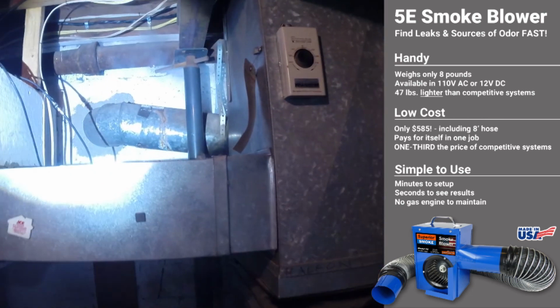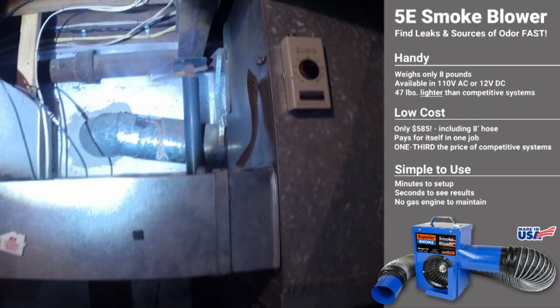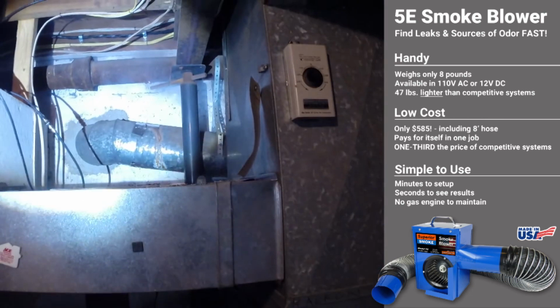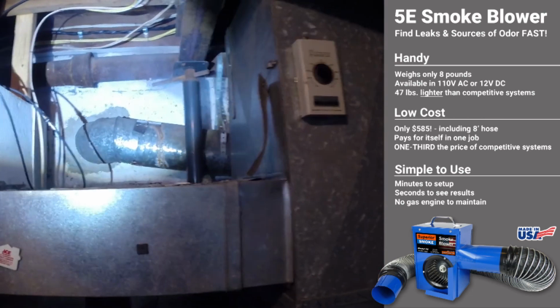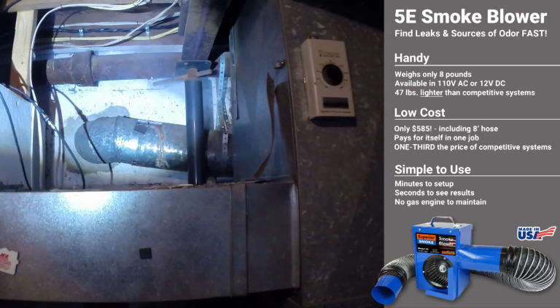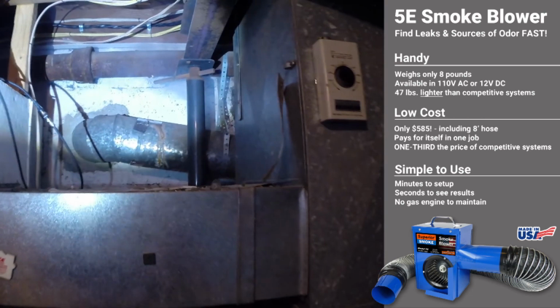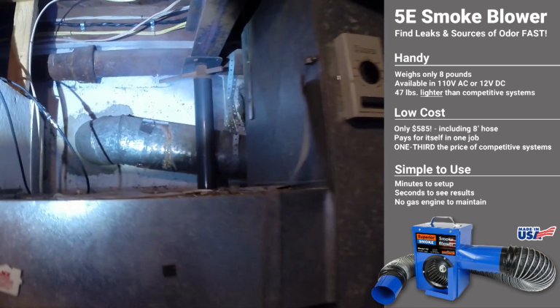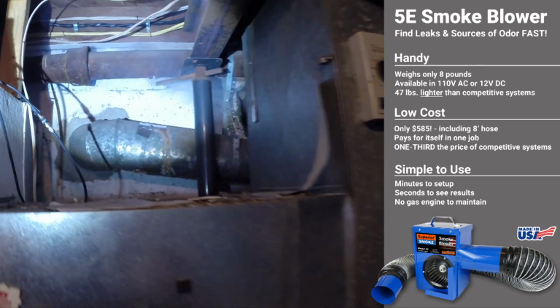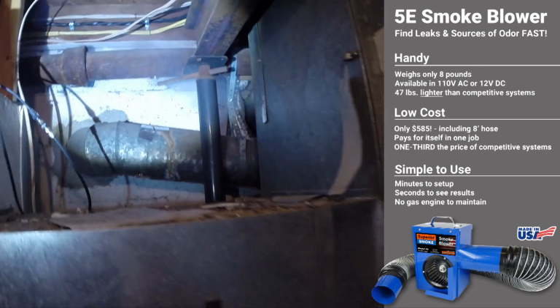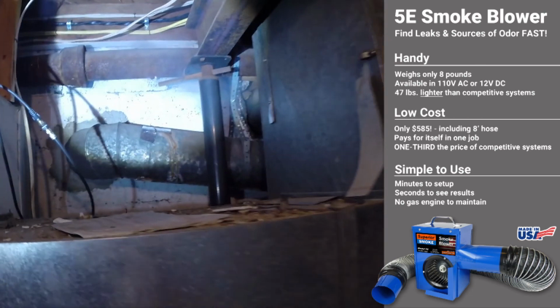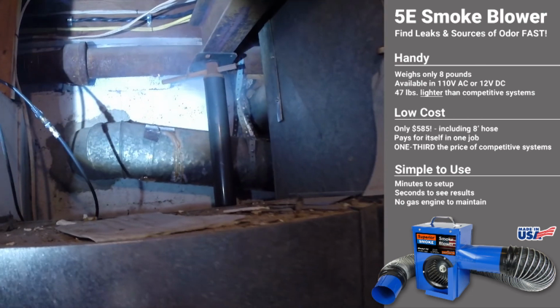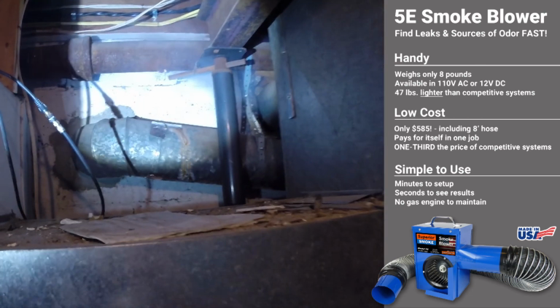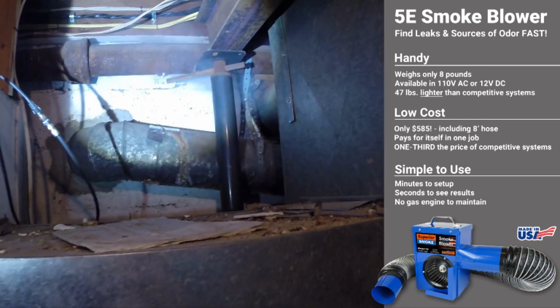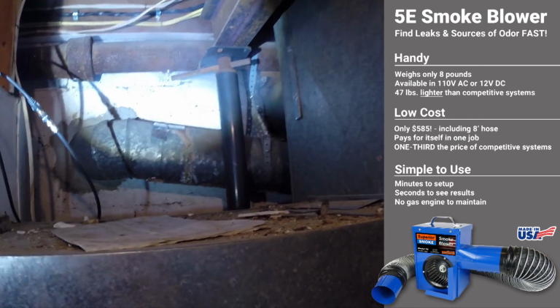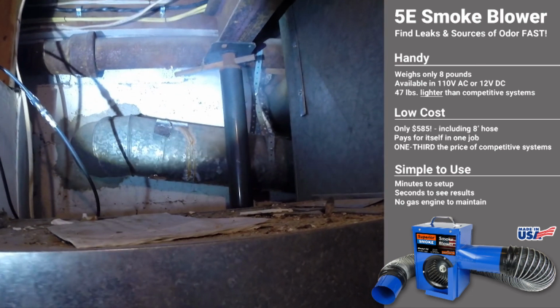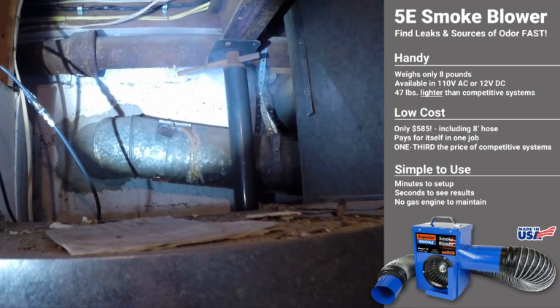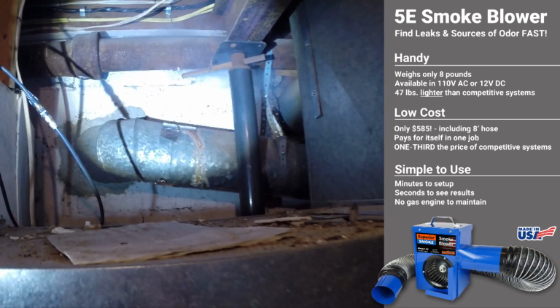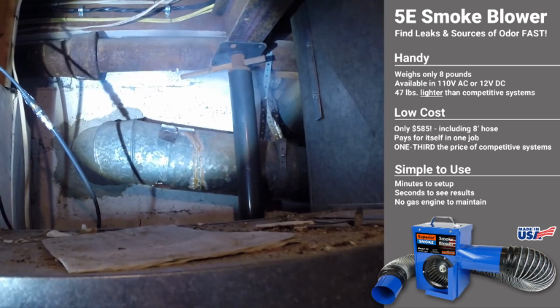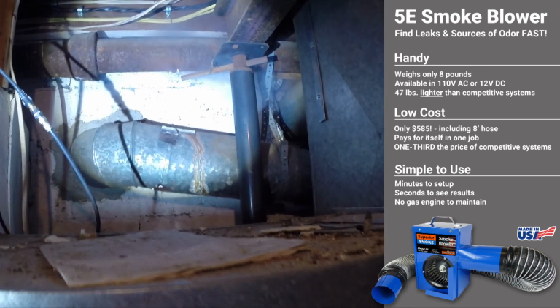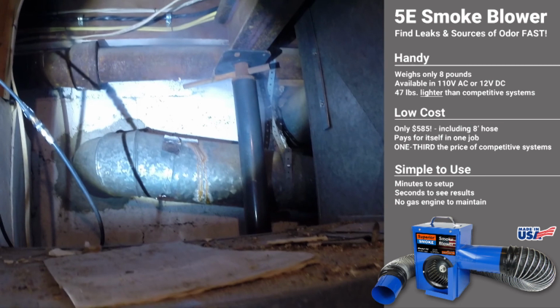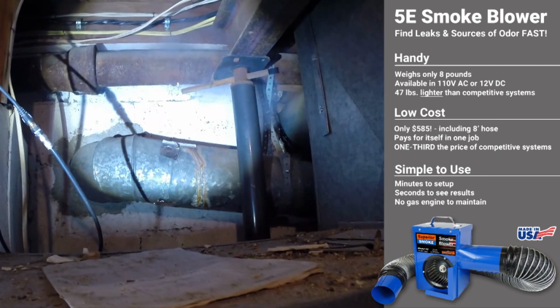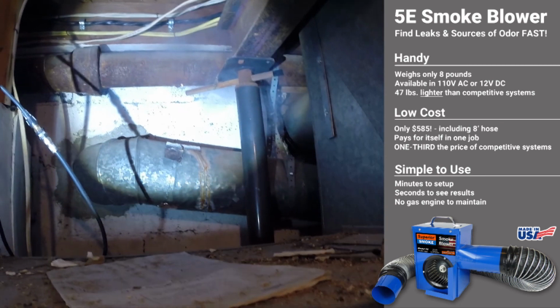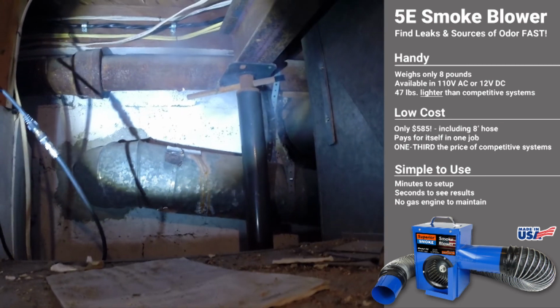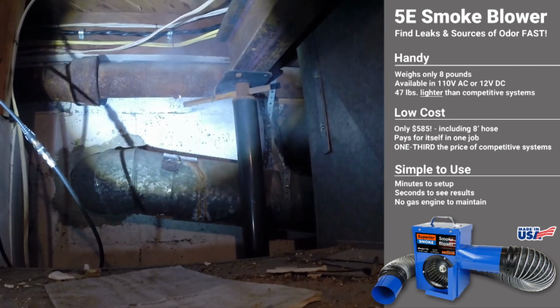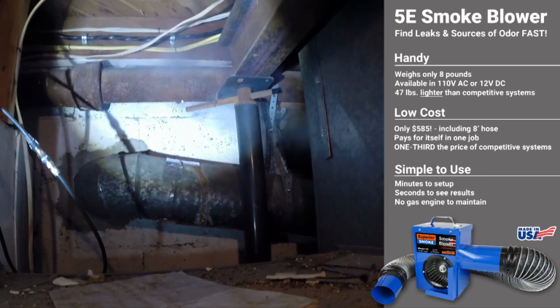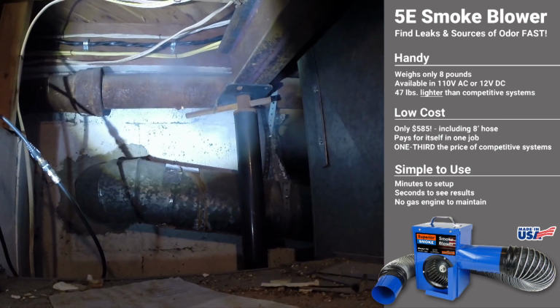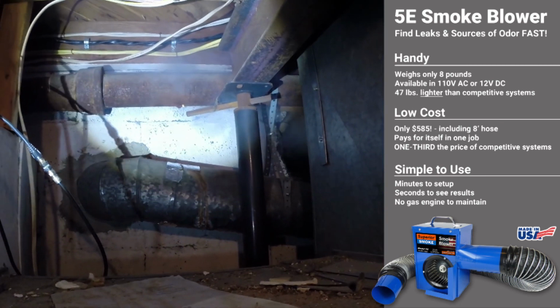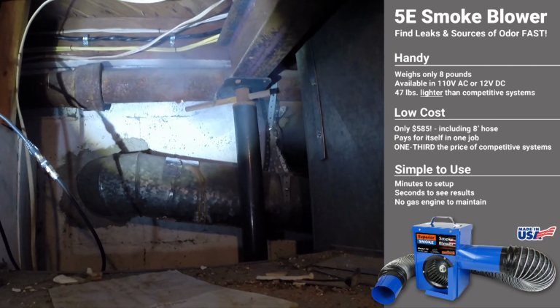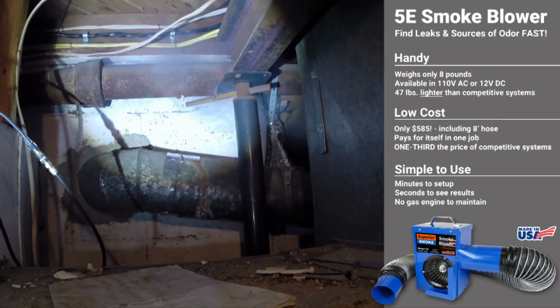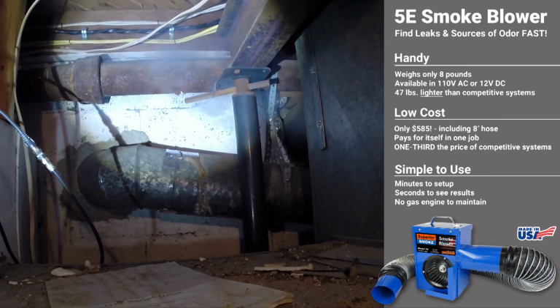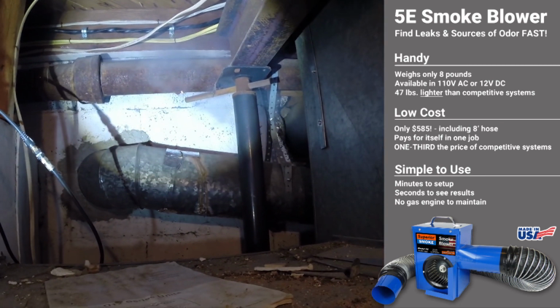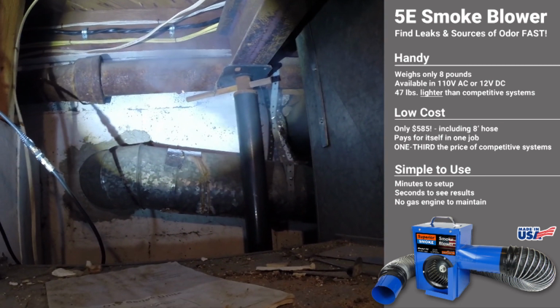In this case, the smoke has quickly revealed a normally difficult to detect failure in a cast iron pipe.